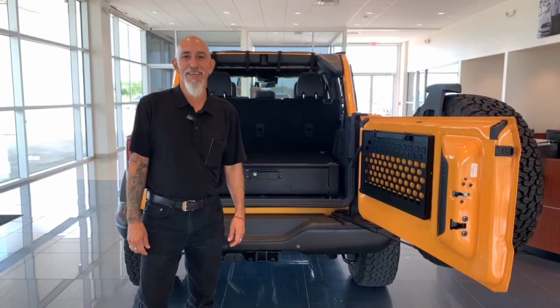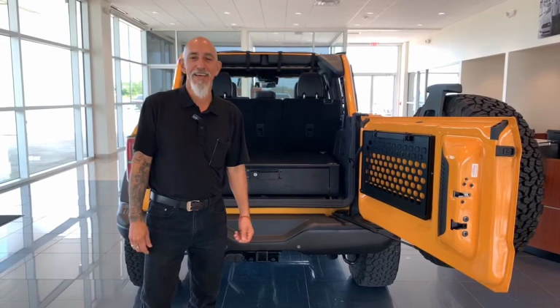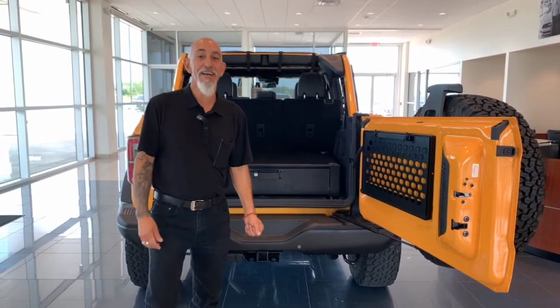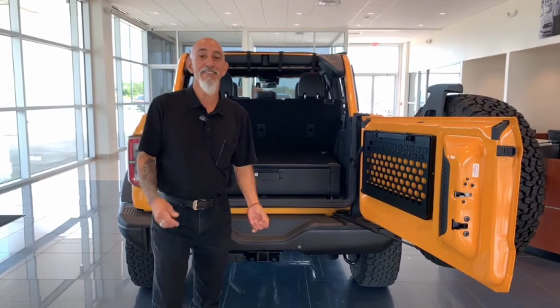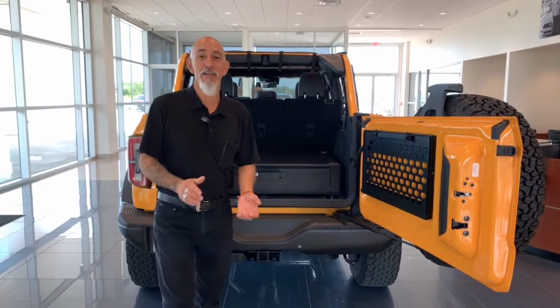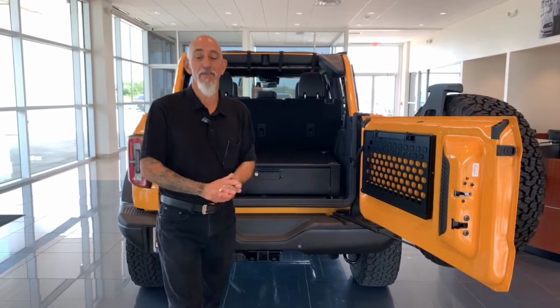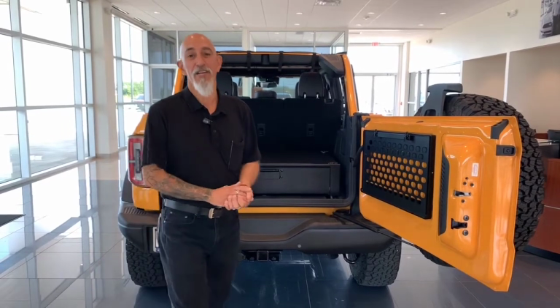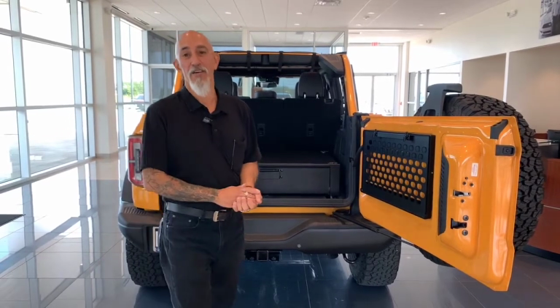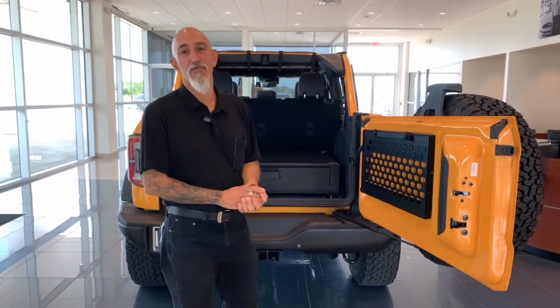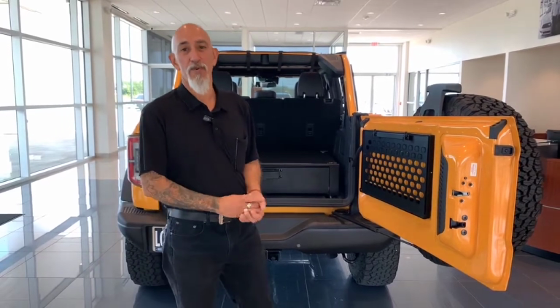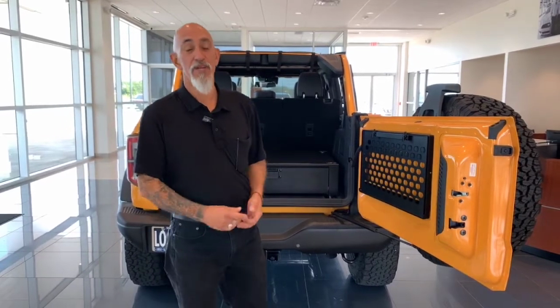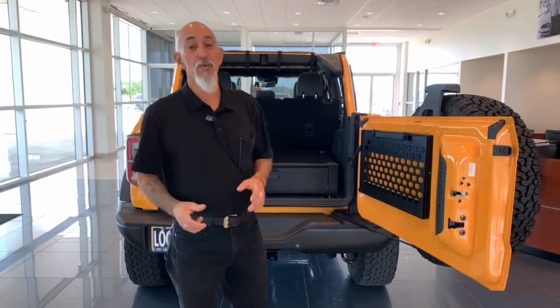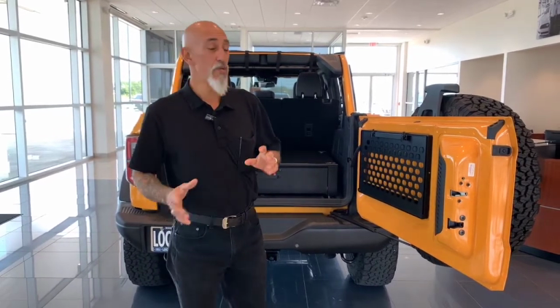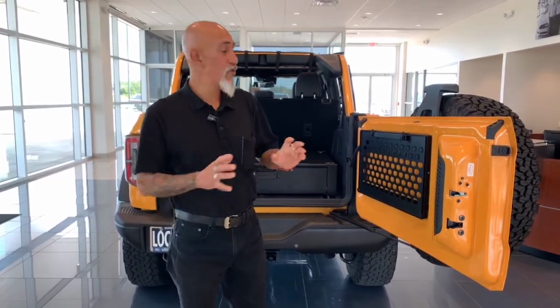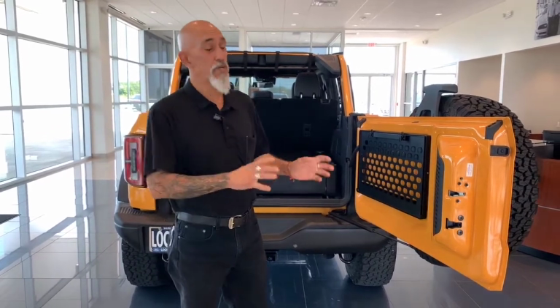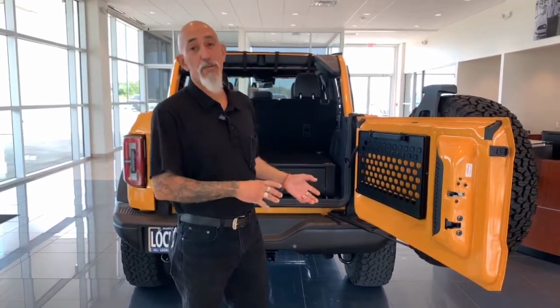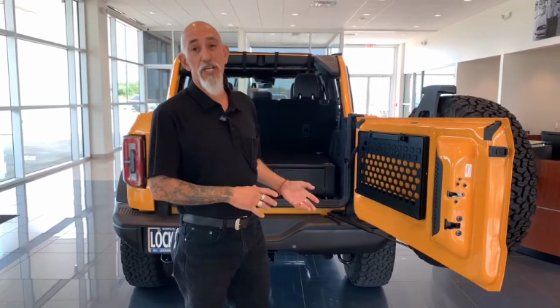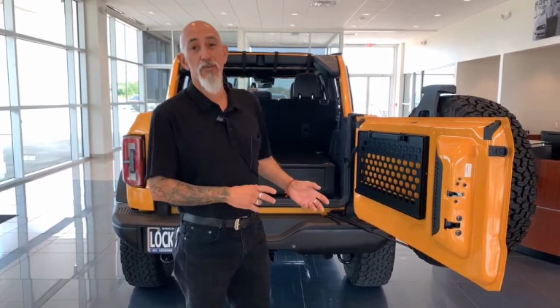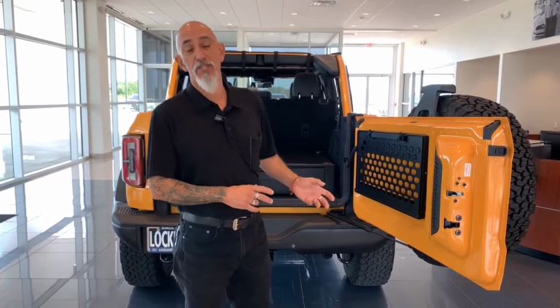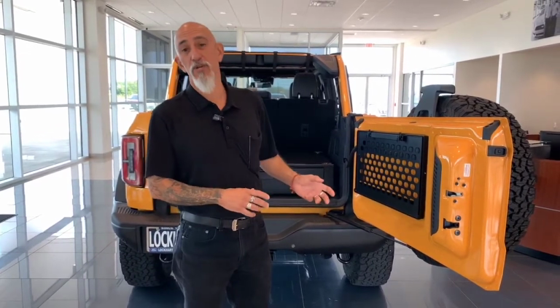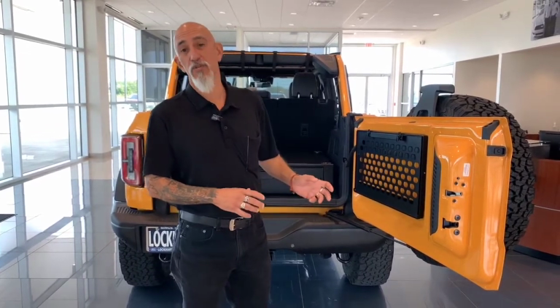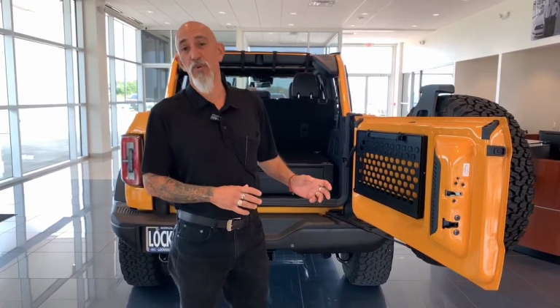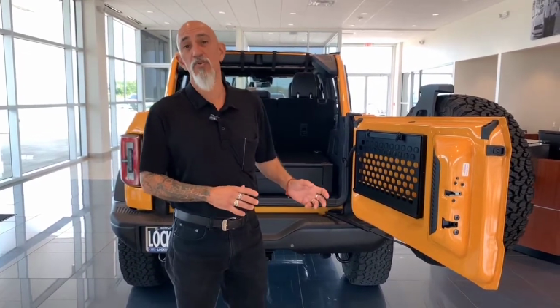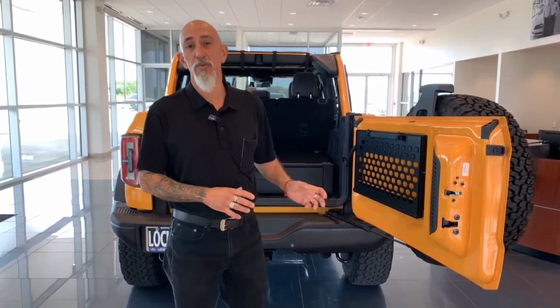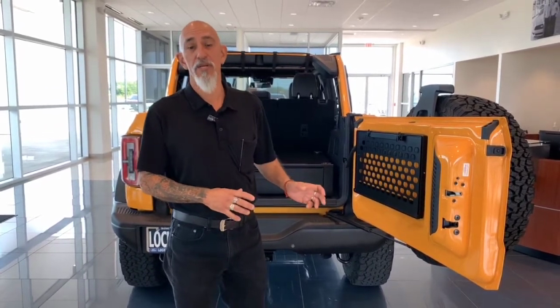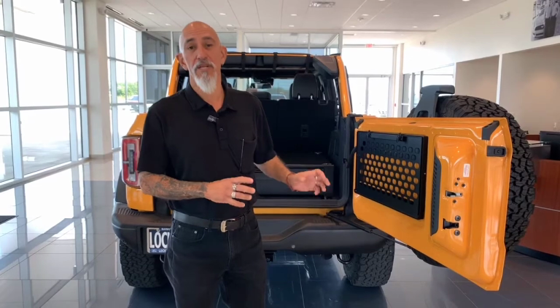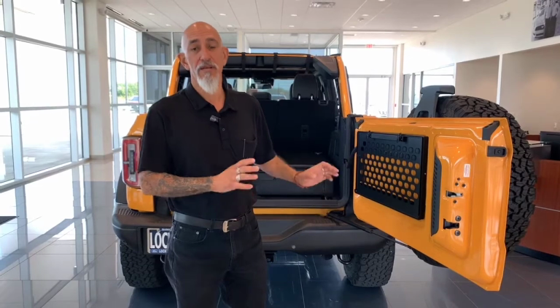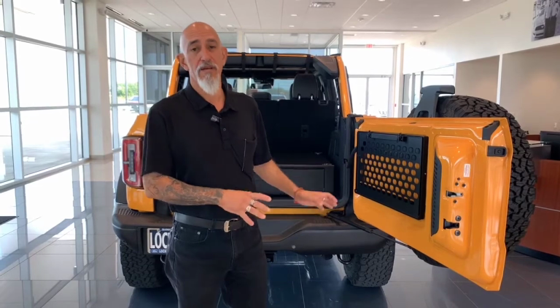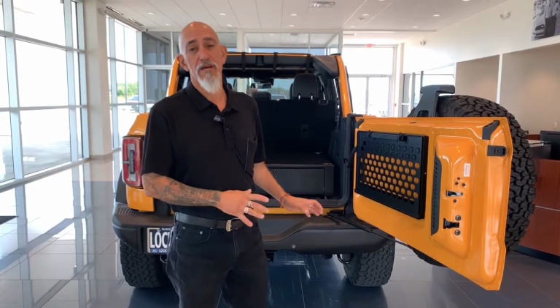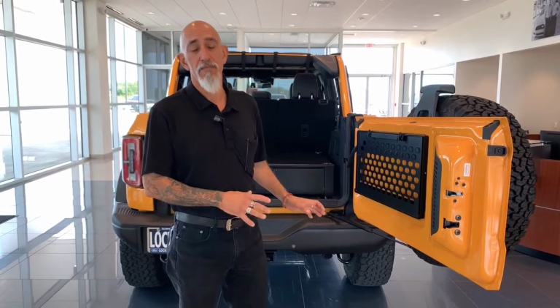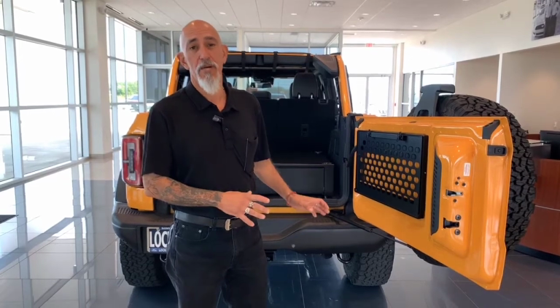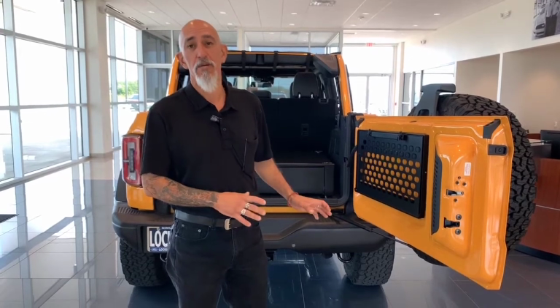Hey guys, Adolph here at Lockhart Ford. Wanted to show you a couple things we installed on a 2021 Bronco.